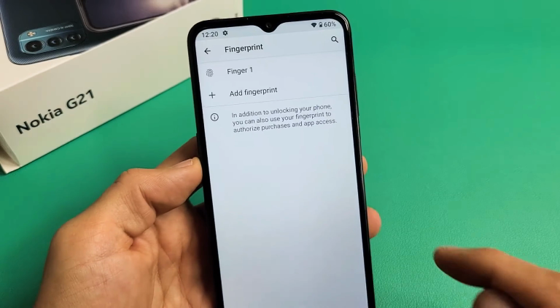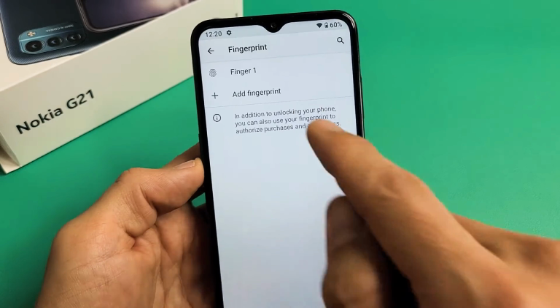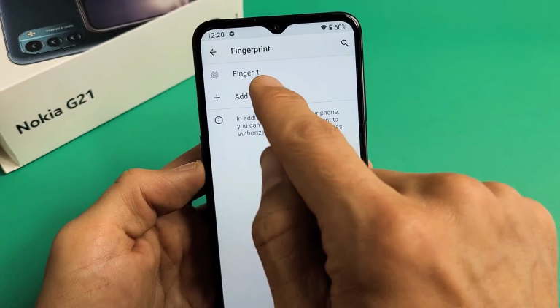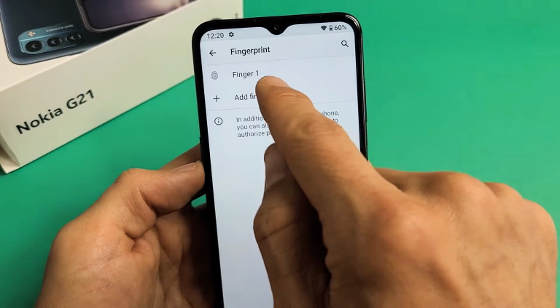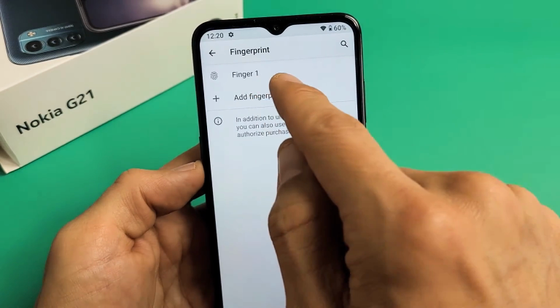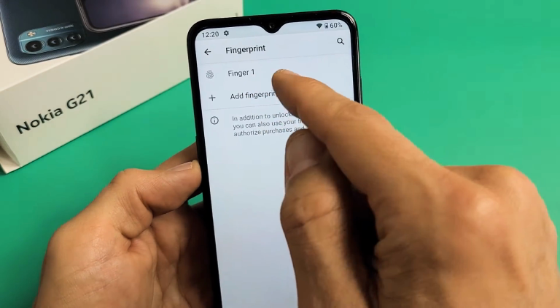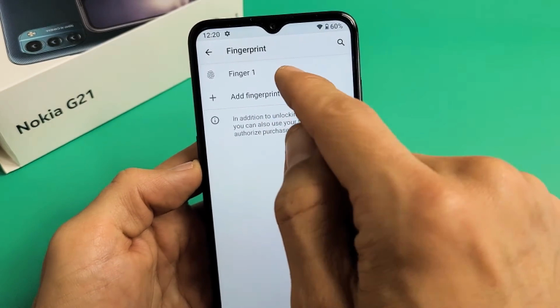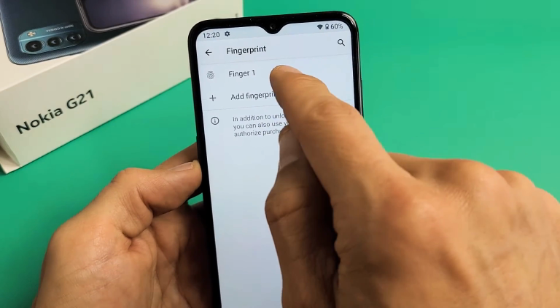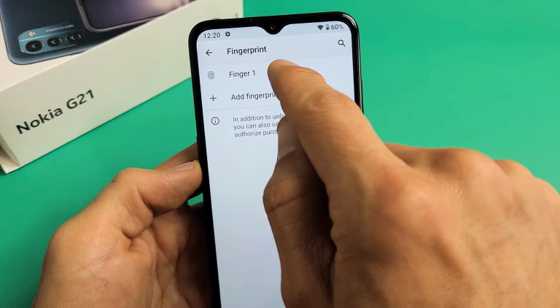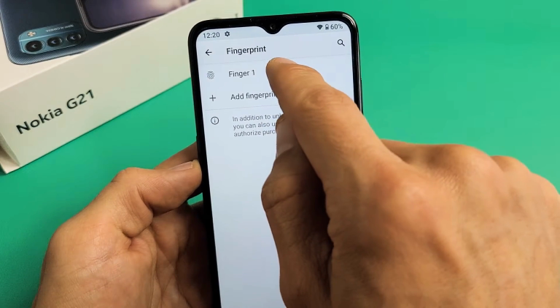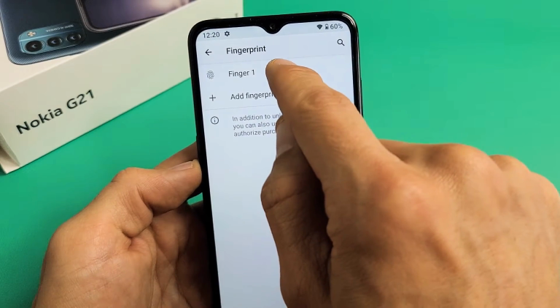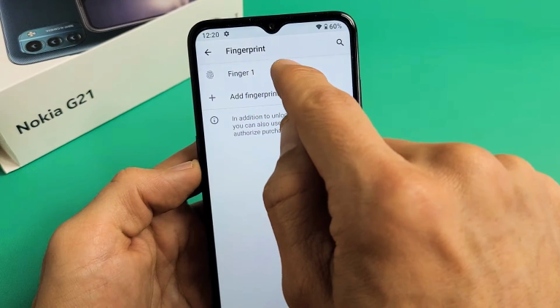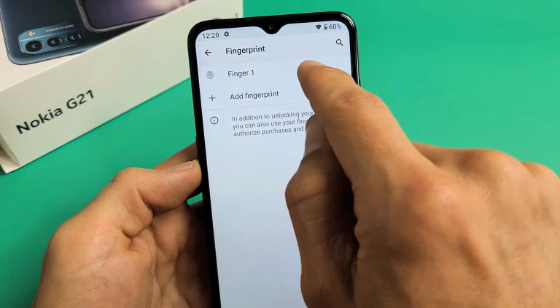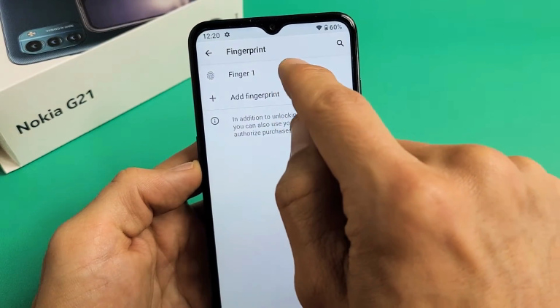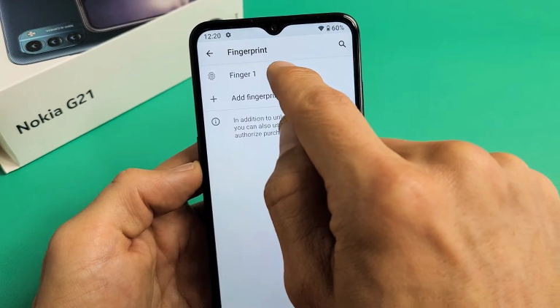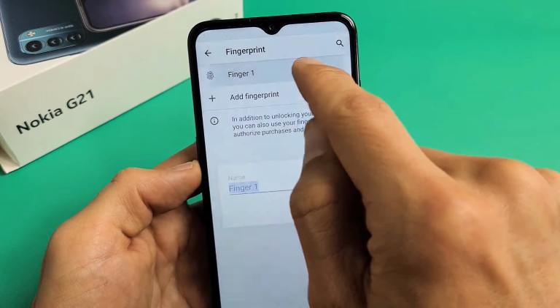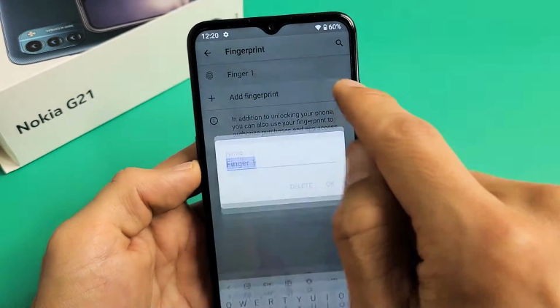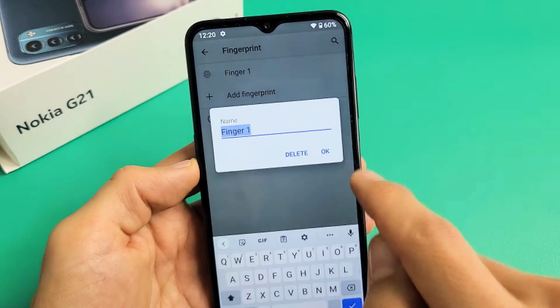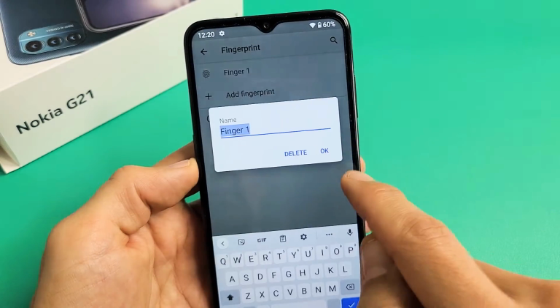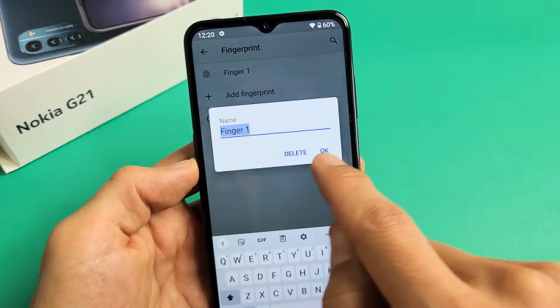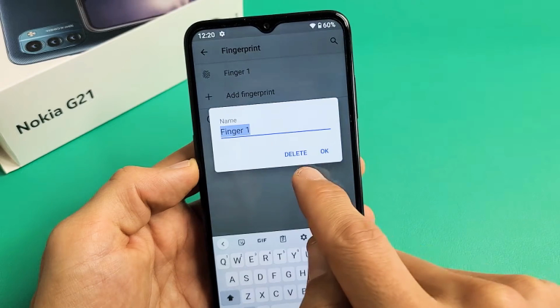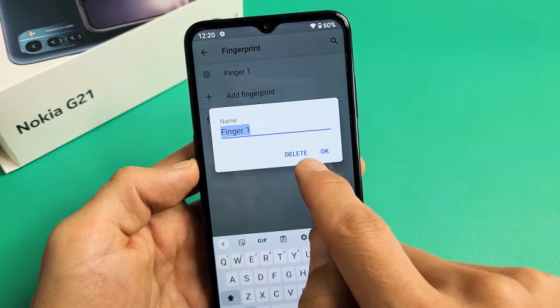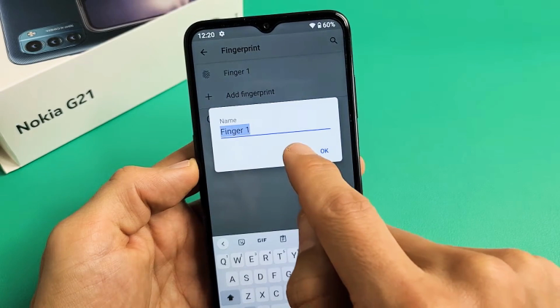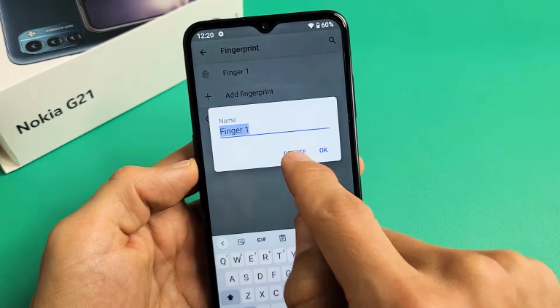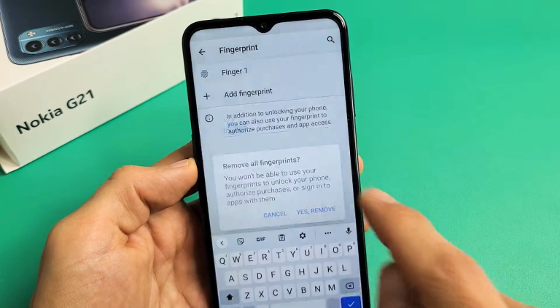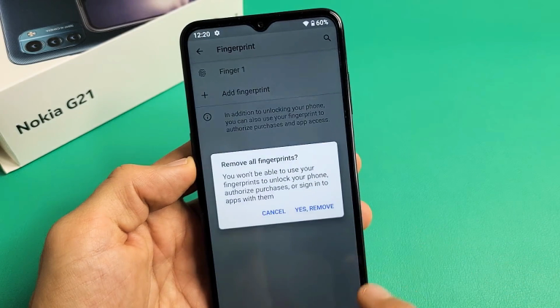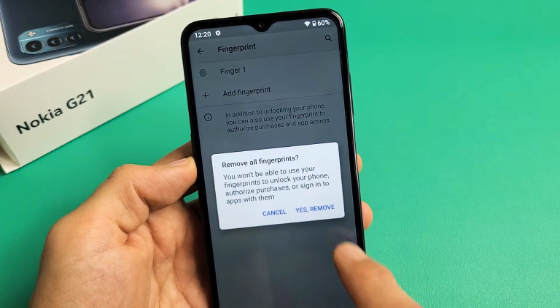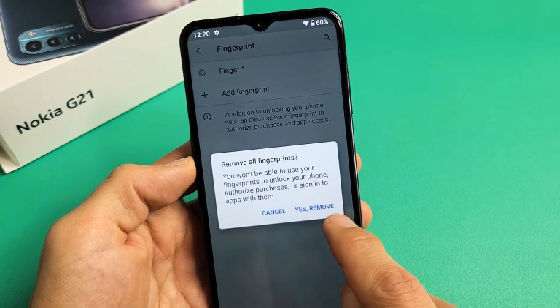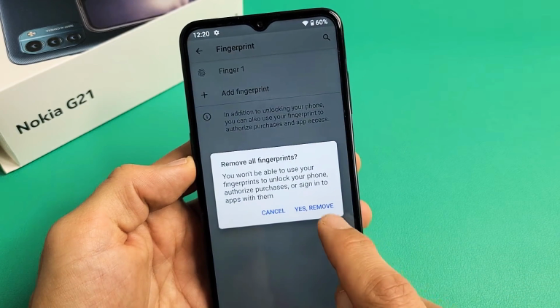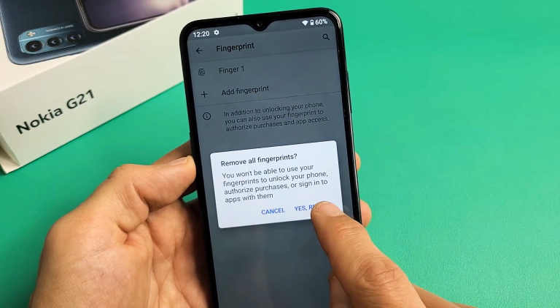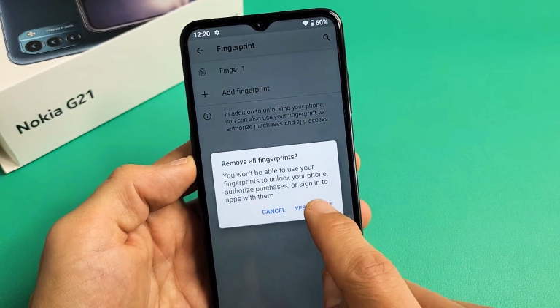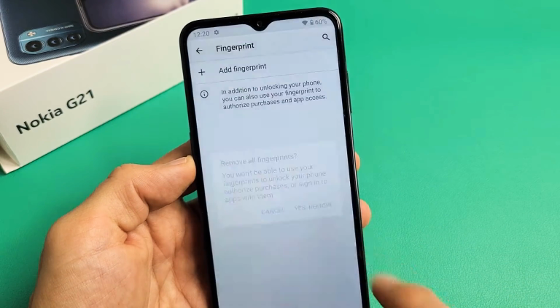Now you can see I already had a fingerprint in there. Let me just delete it — show you guys how to delete it. Just tap on it and tap on Delete. Yes, remove.